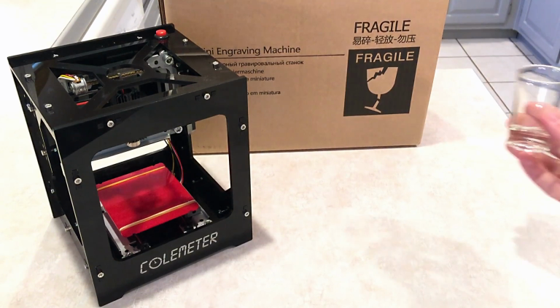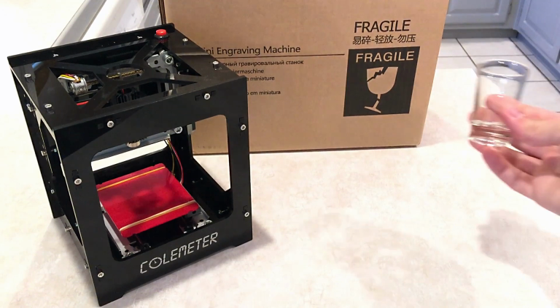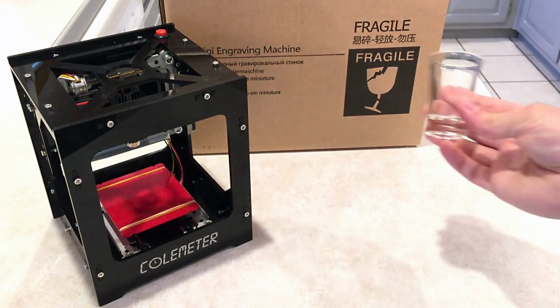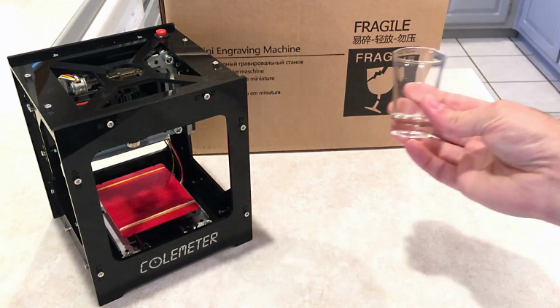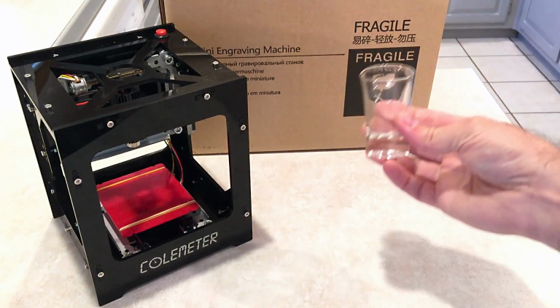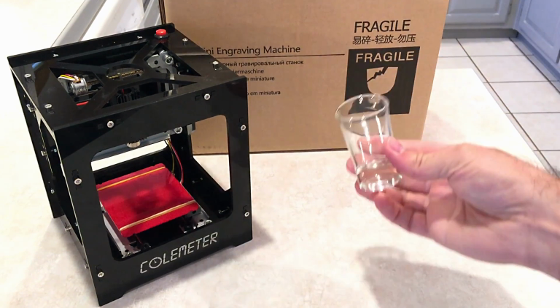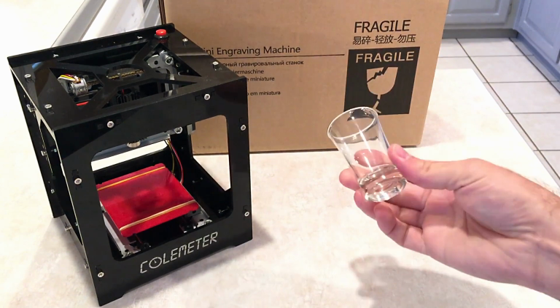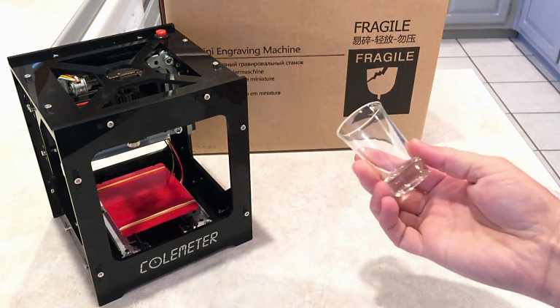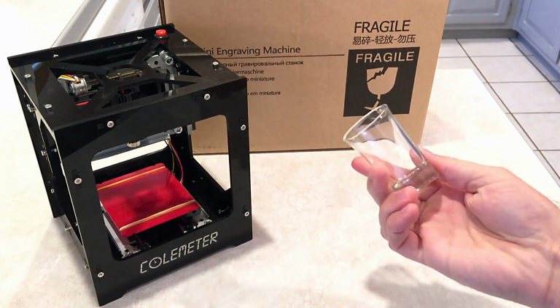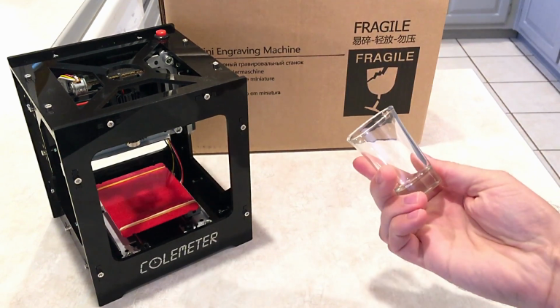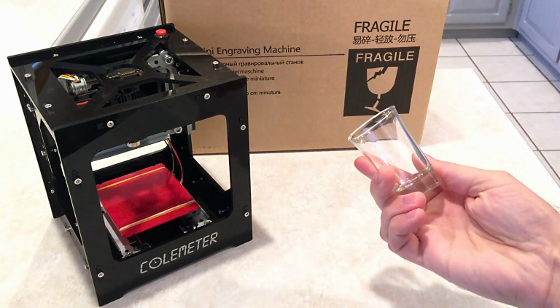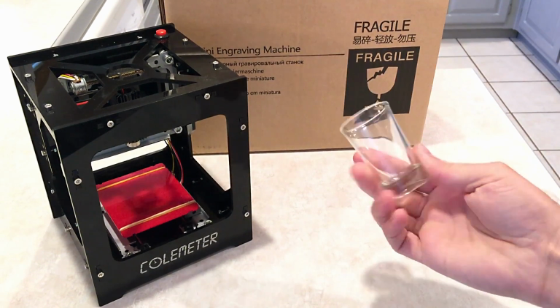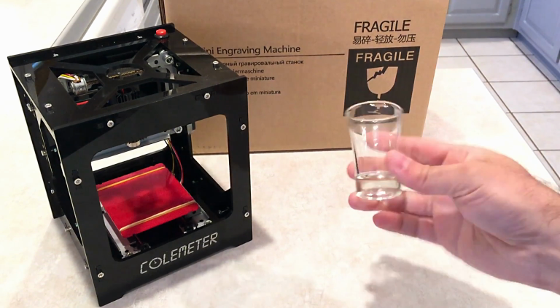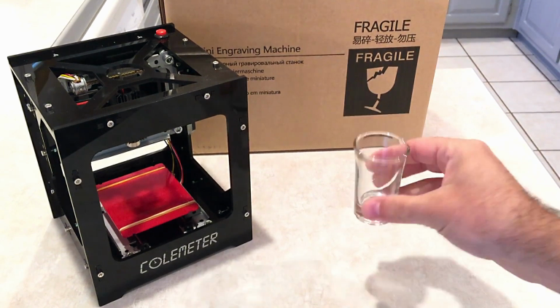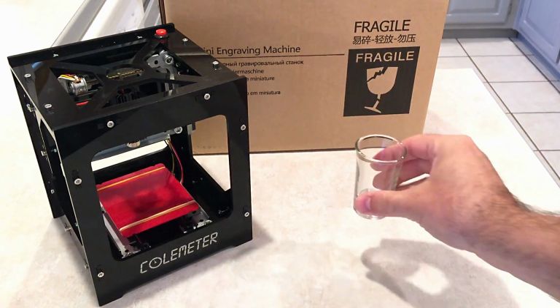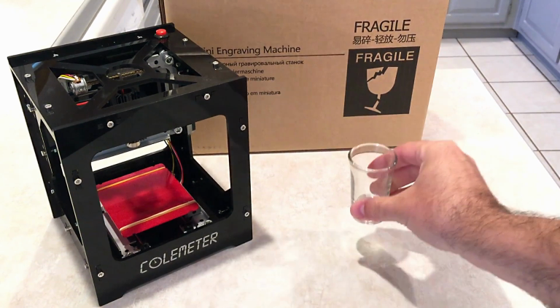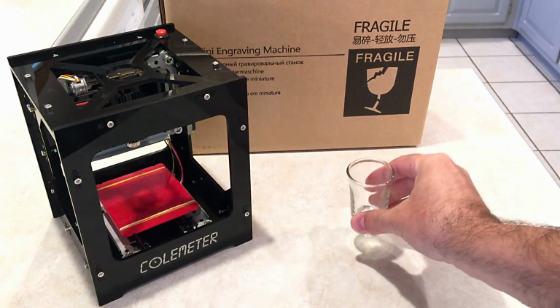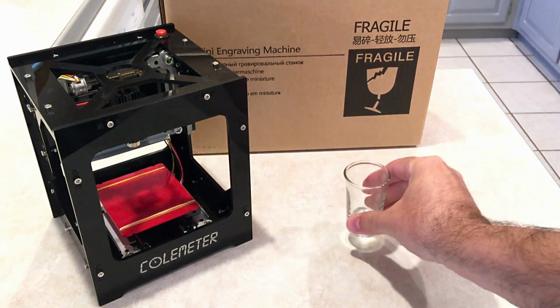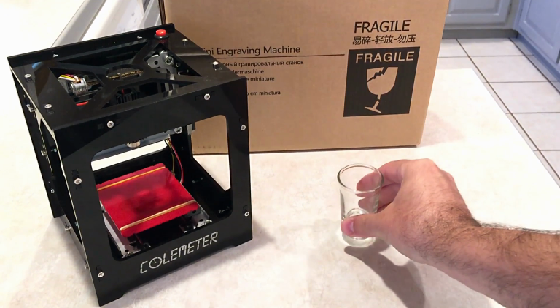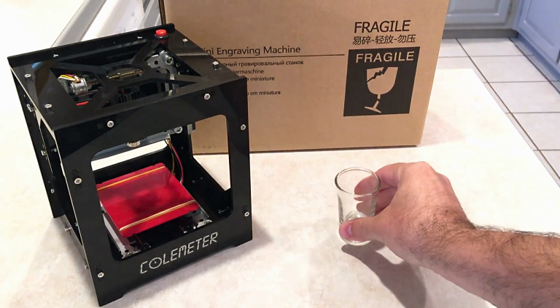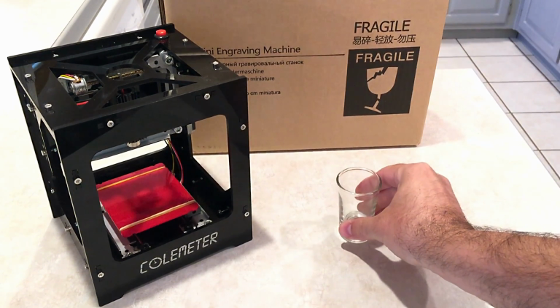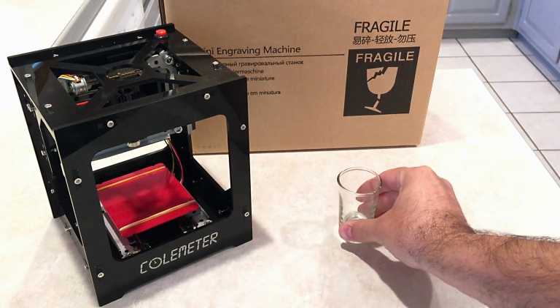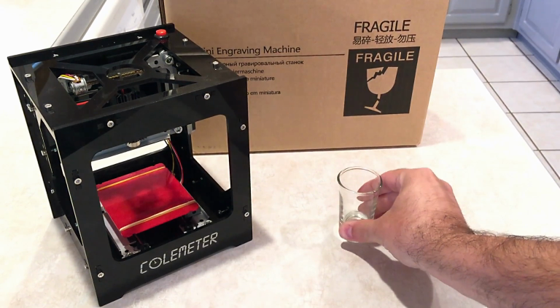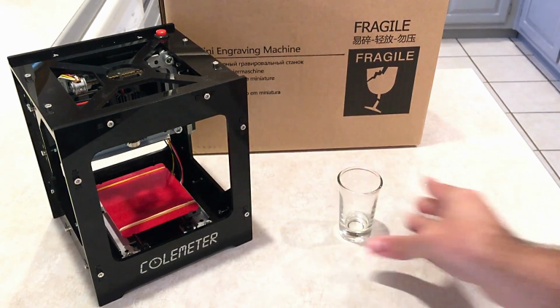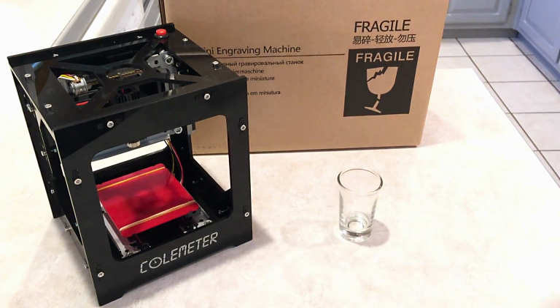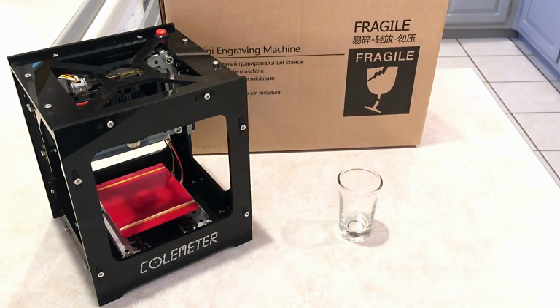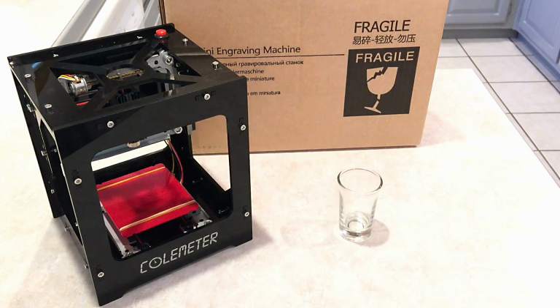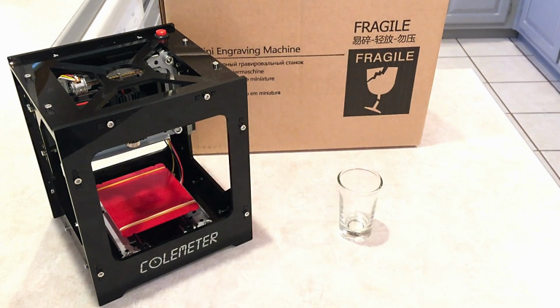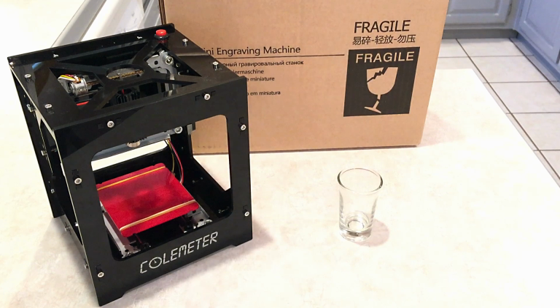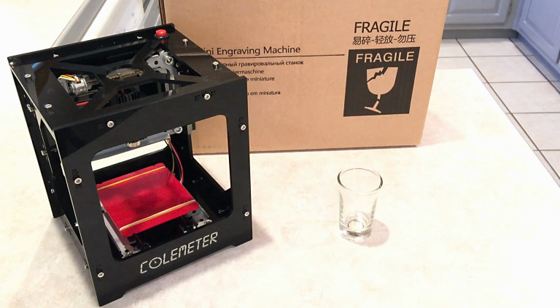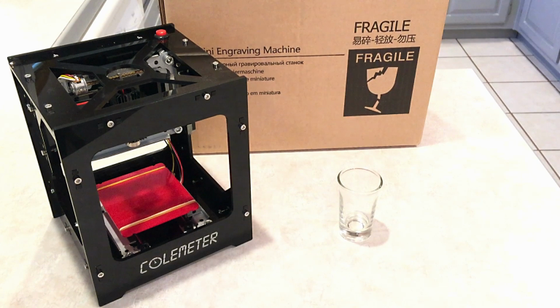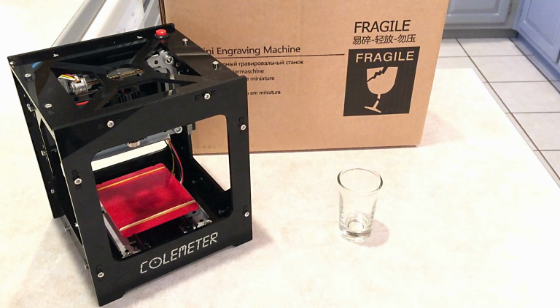How can we get a tiny laser etching machine to work on glass? Let's find out.